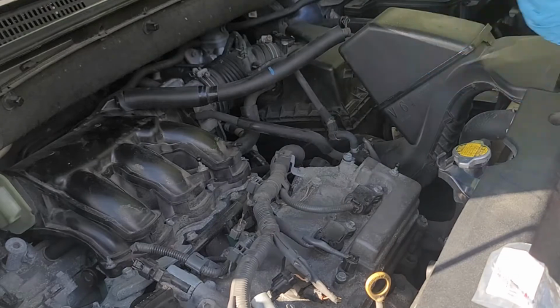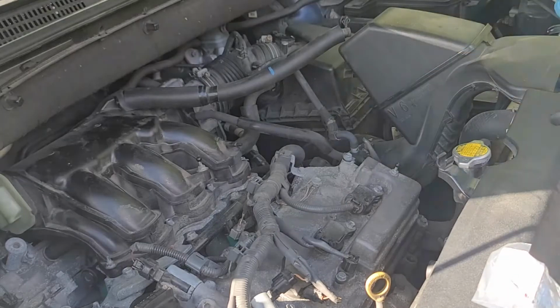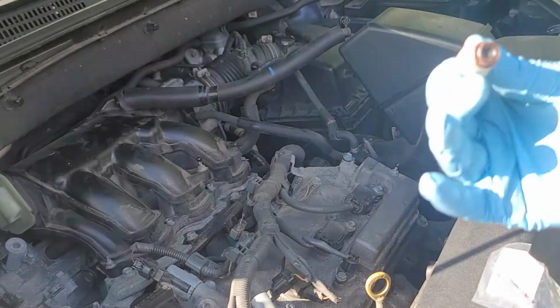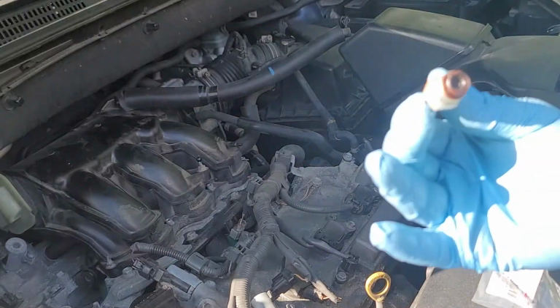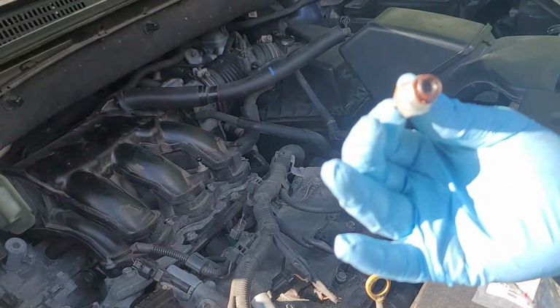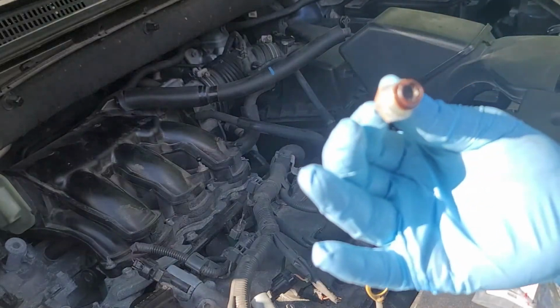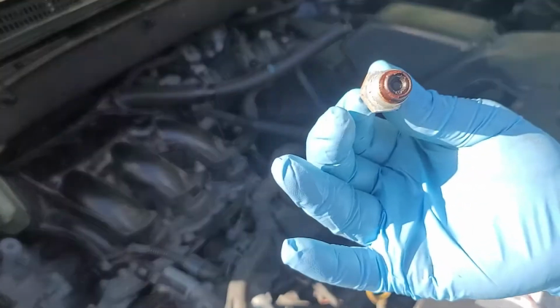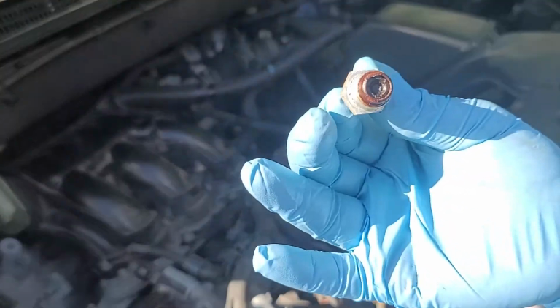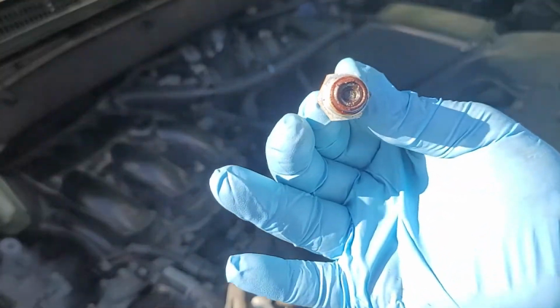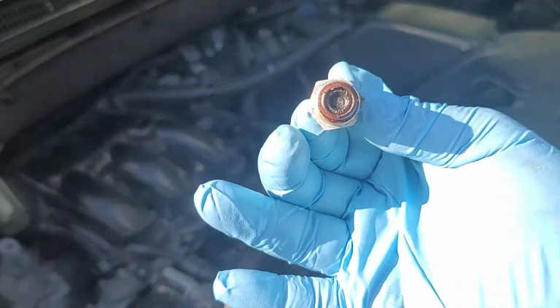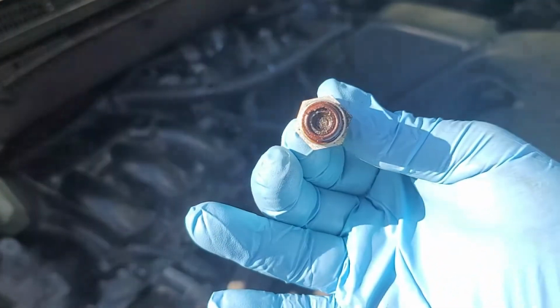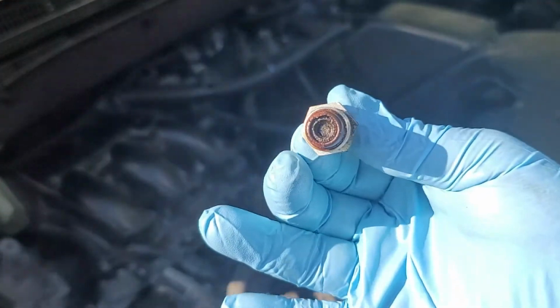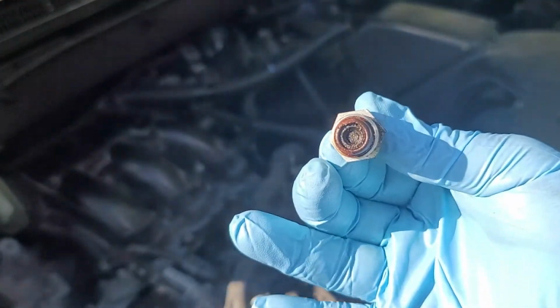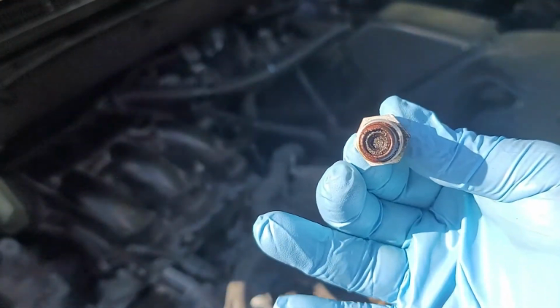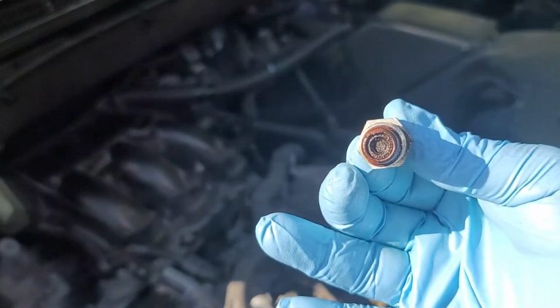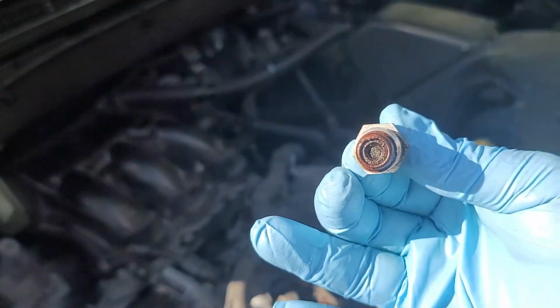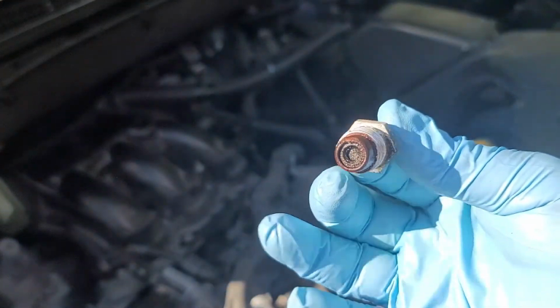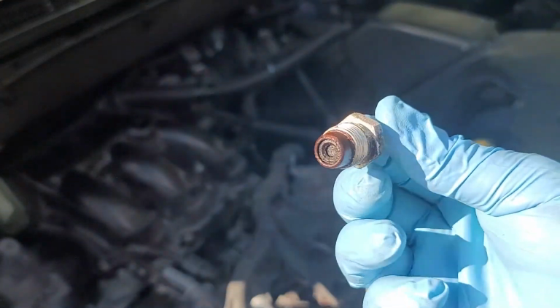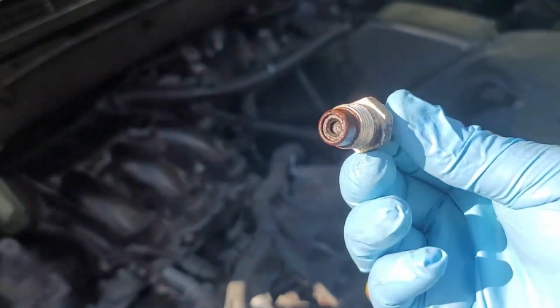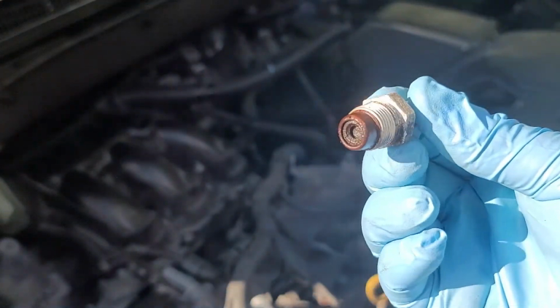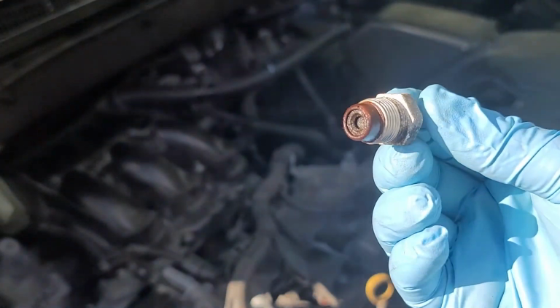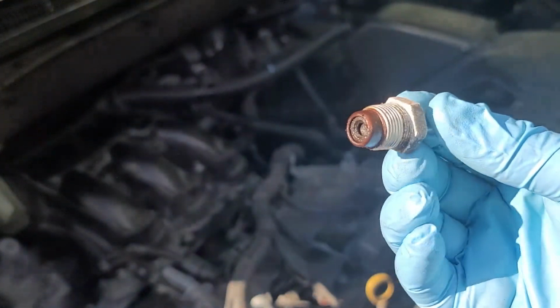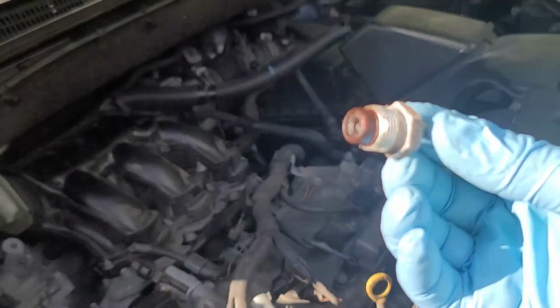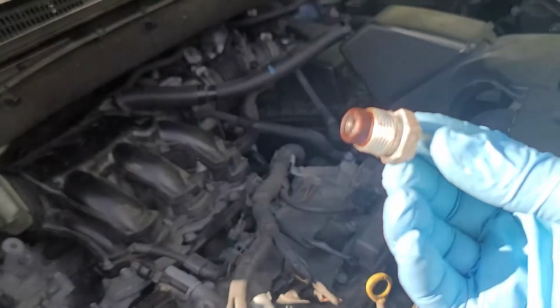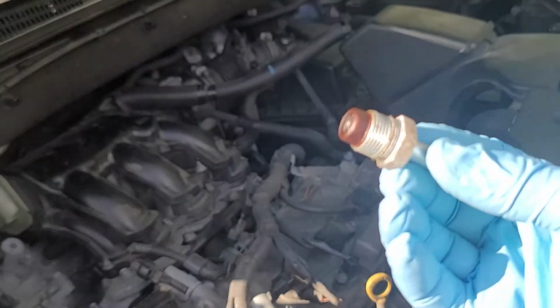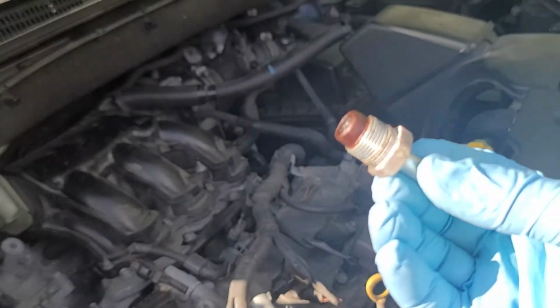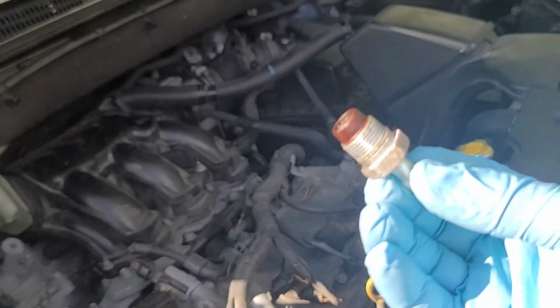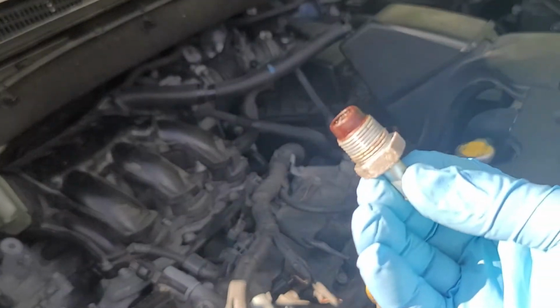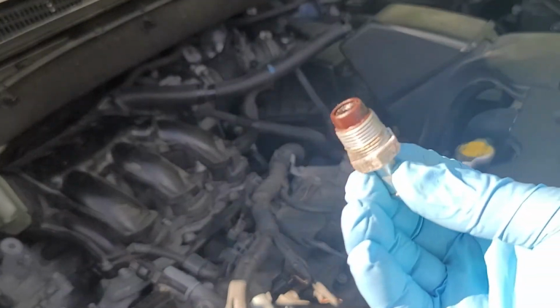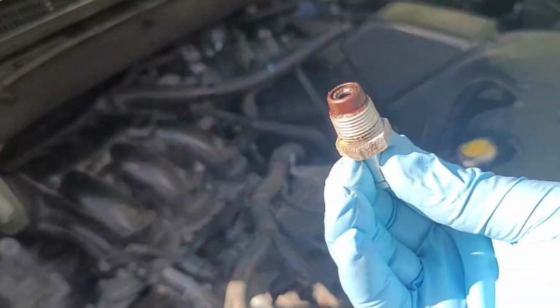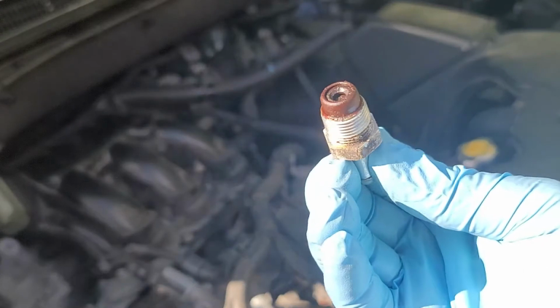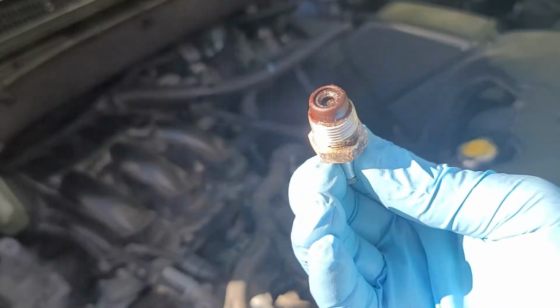The PCV valve is out and as you can see, there is a little build-up here.